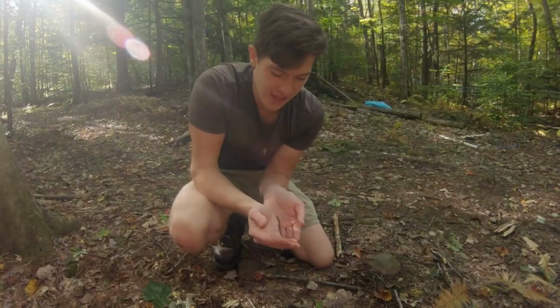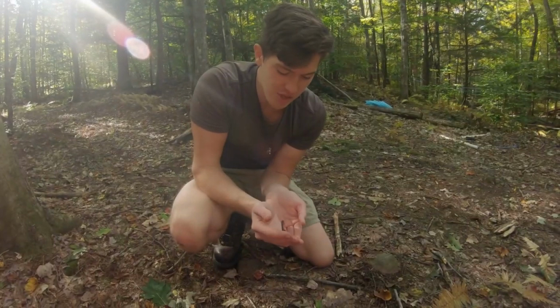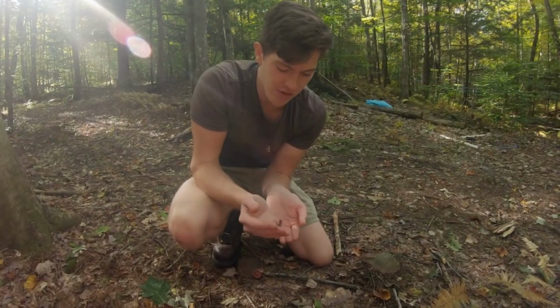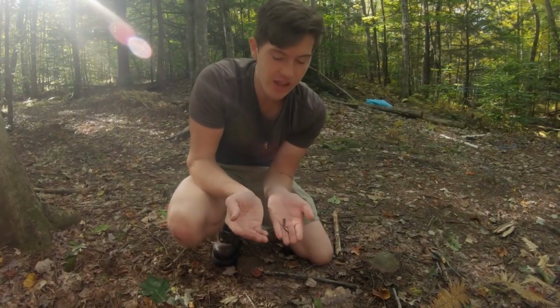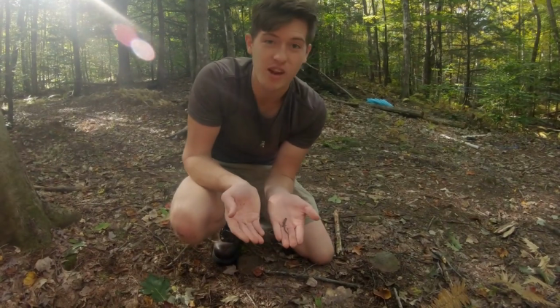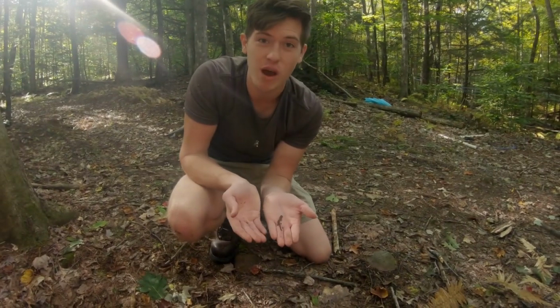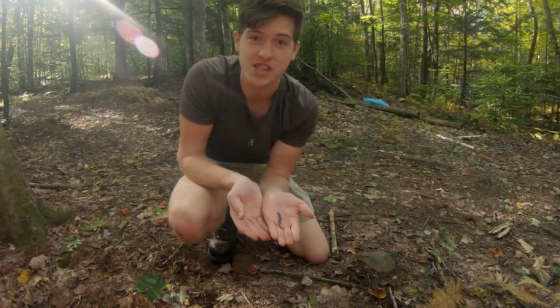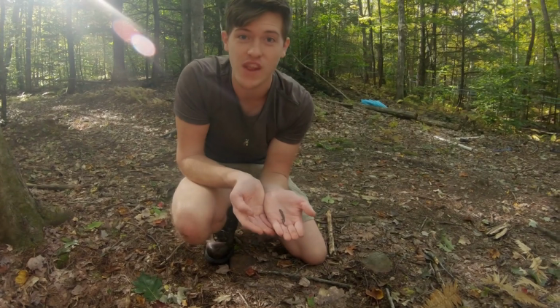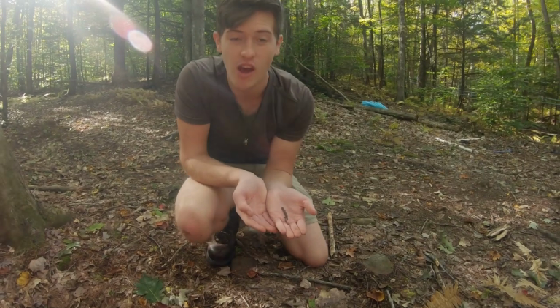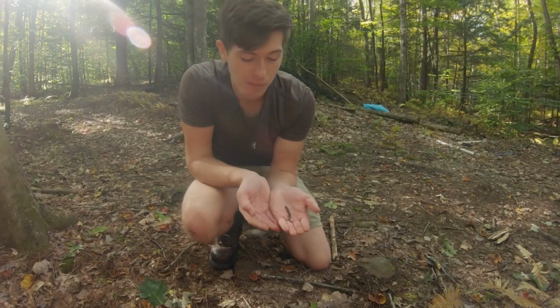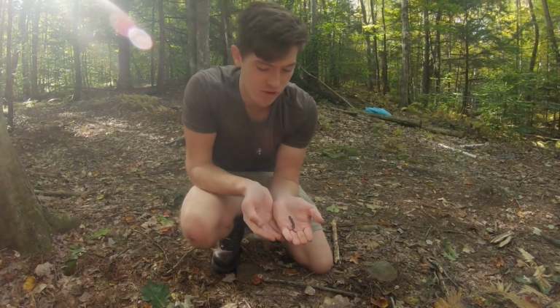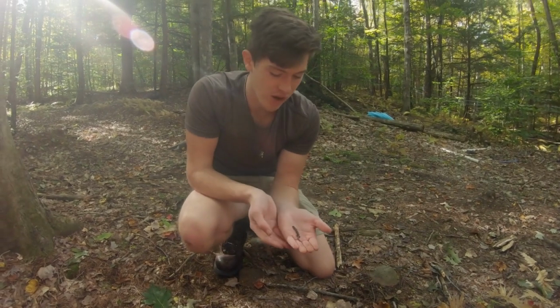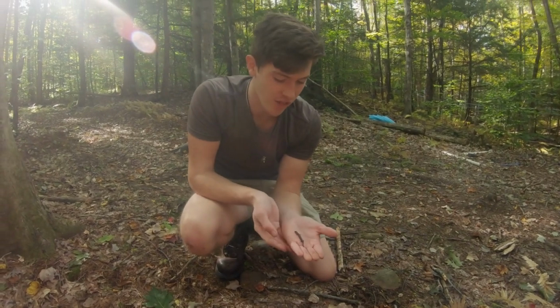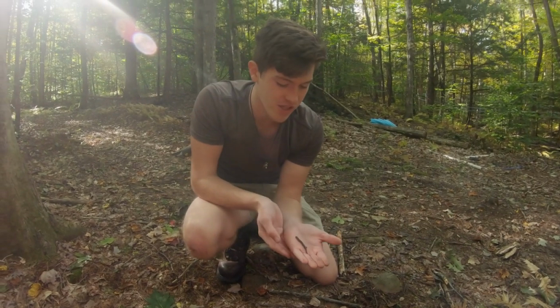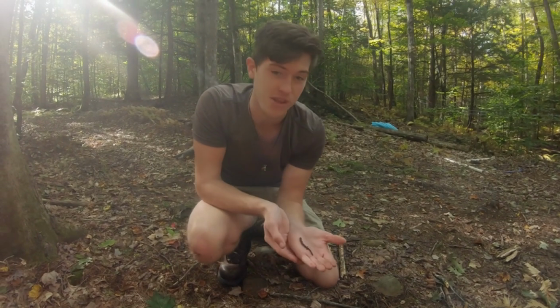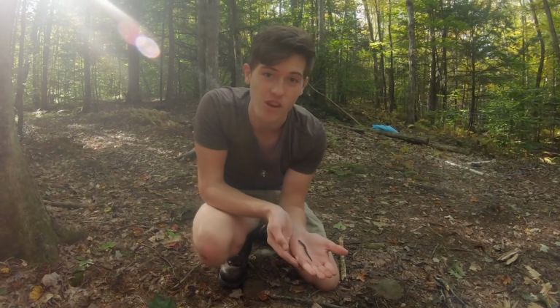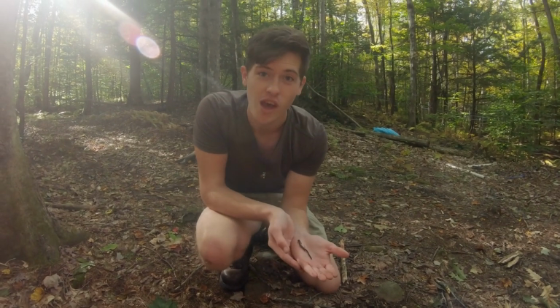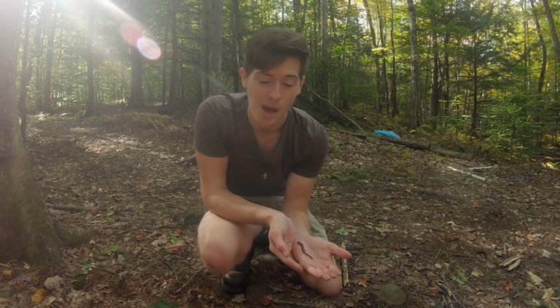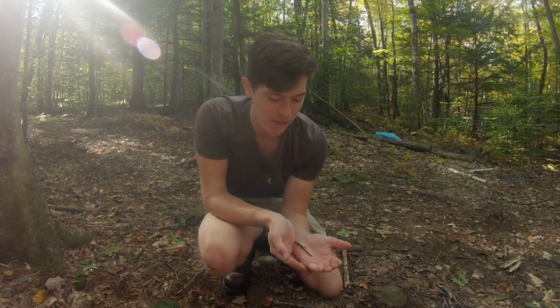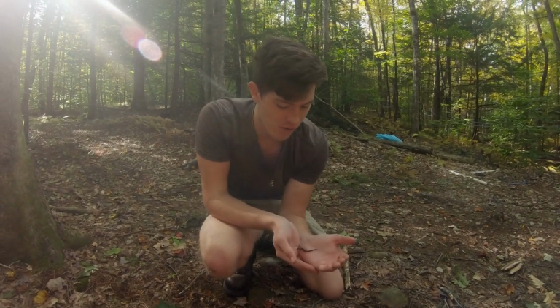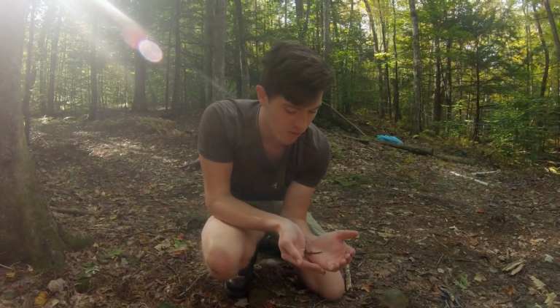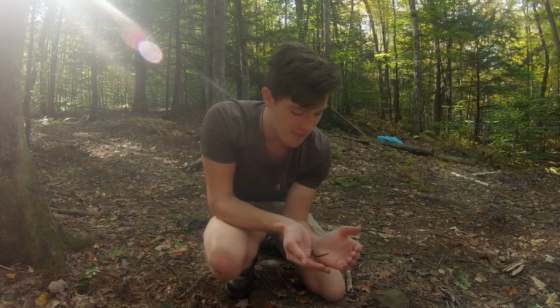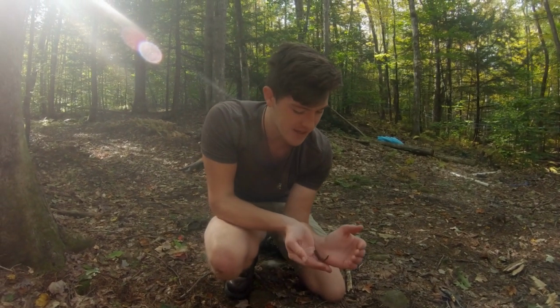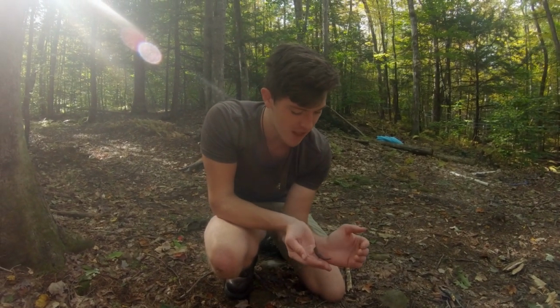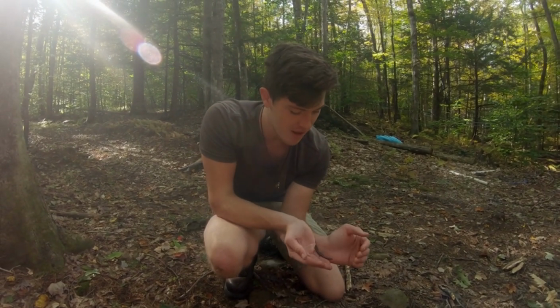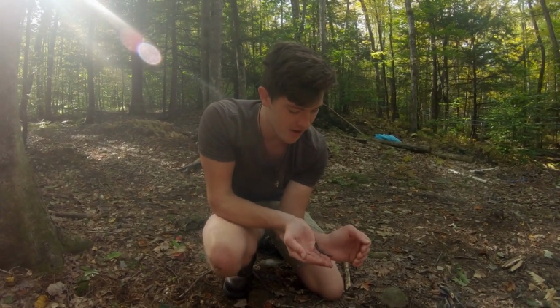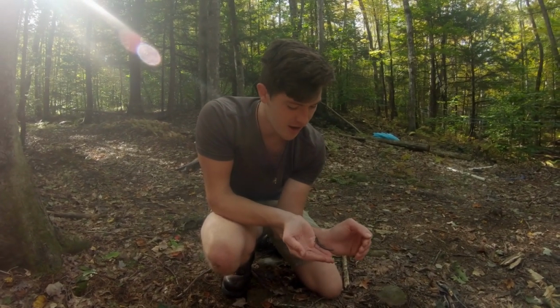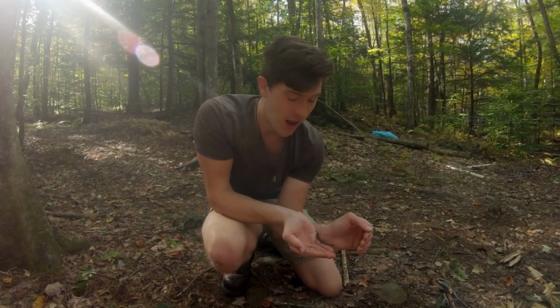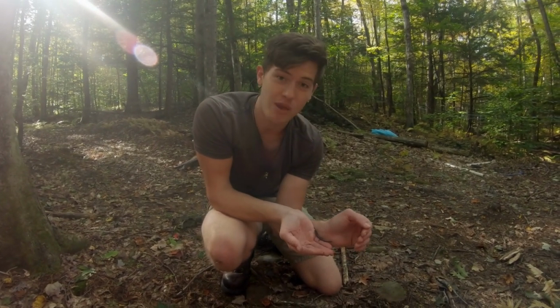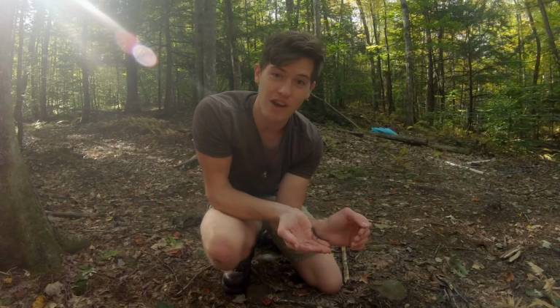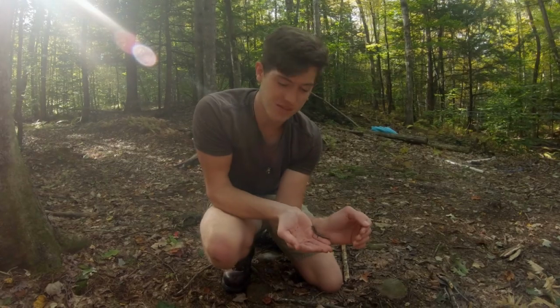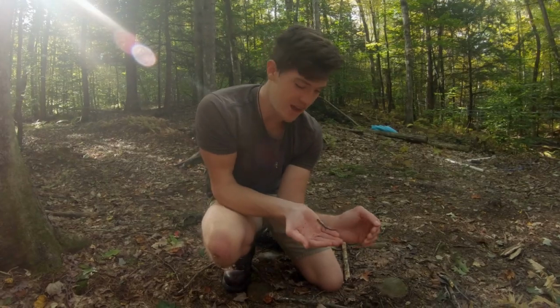Thank you so much for clicking and watching this video. I hope you enjoyed and learned something new about the northern redback salamander, and I hope you have an awesome day.